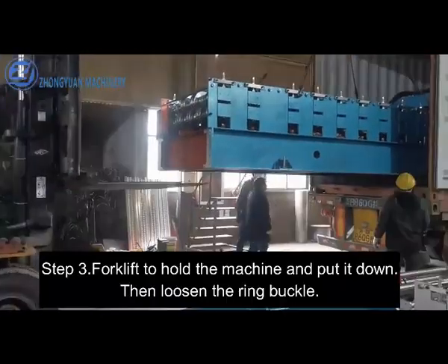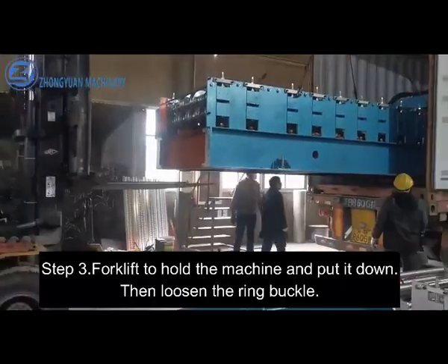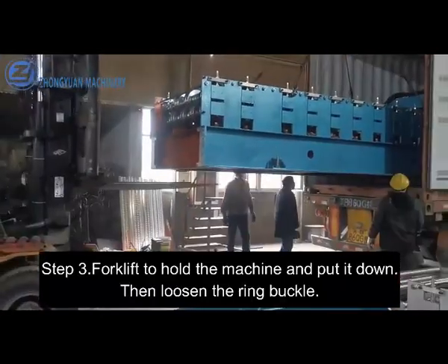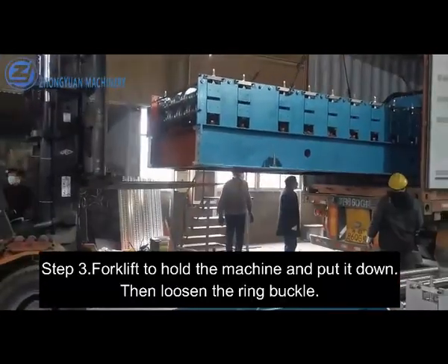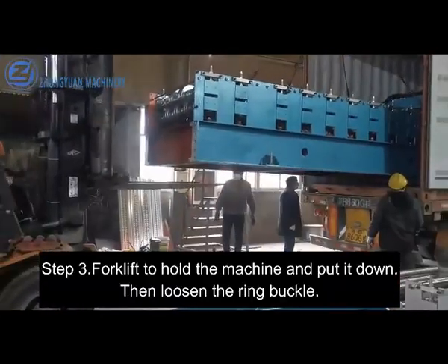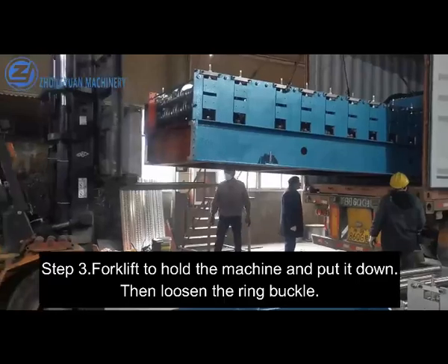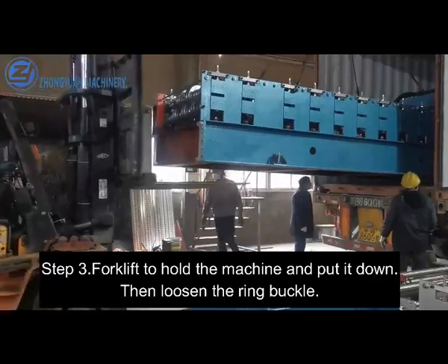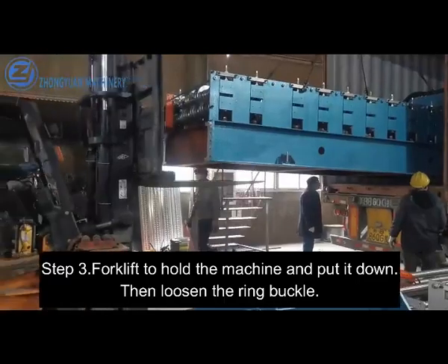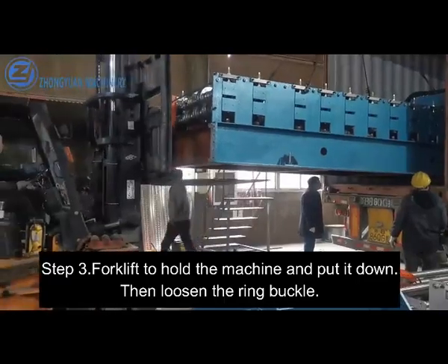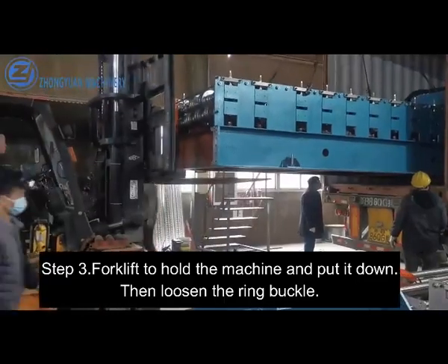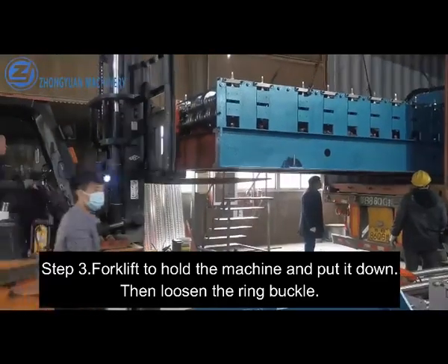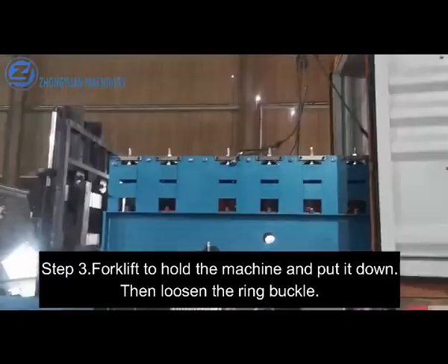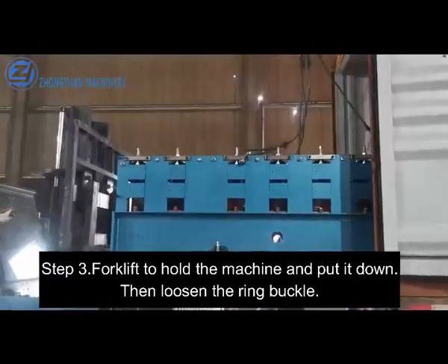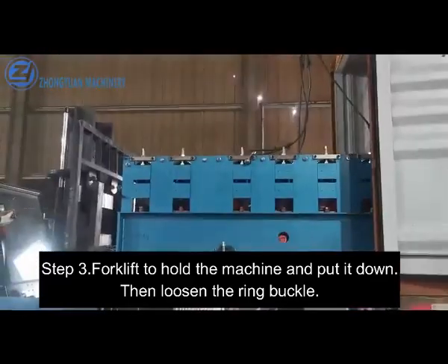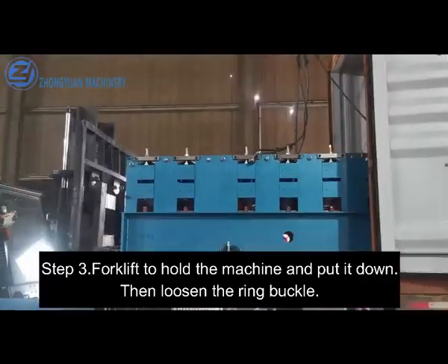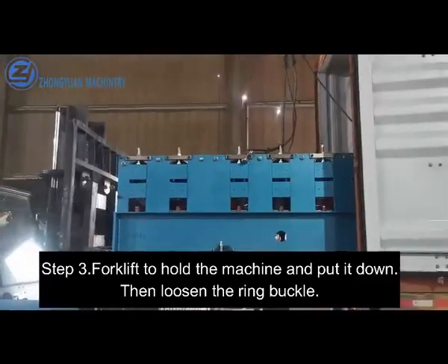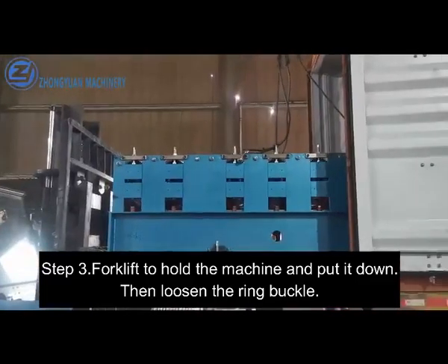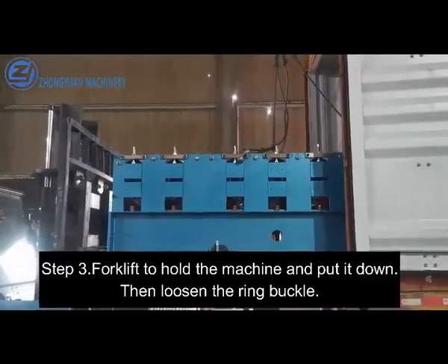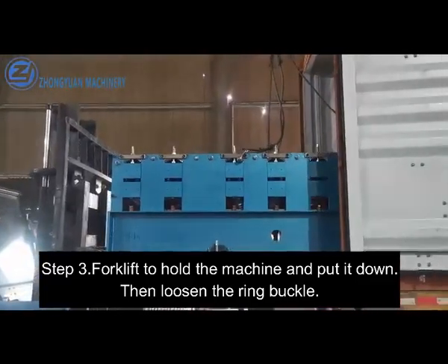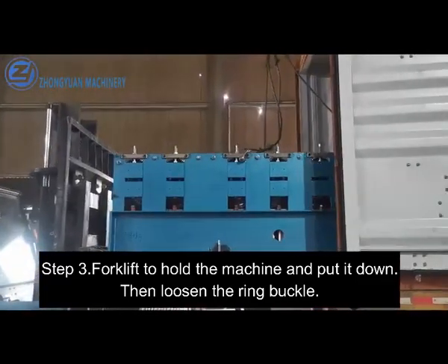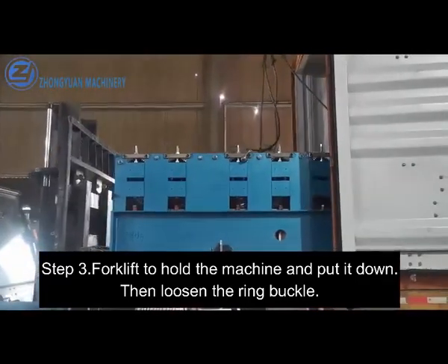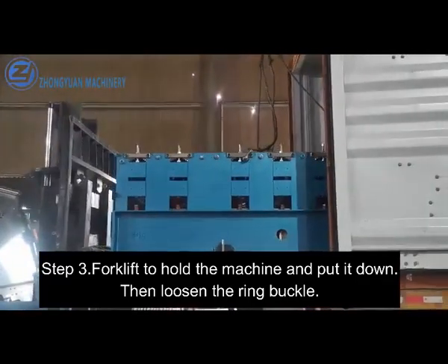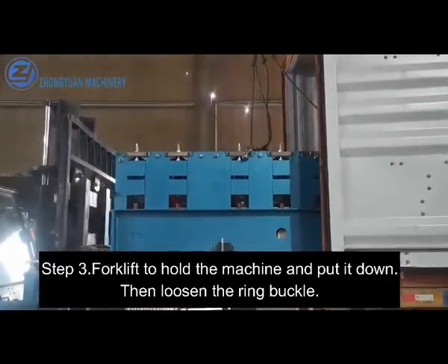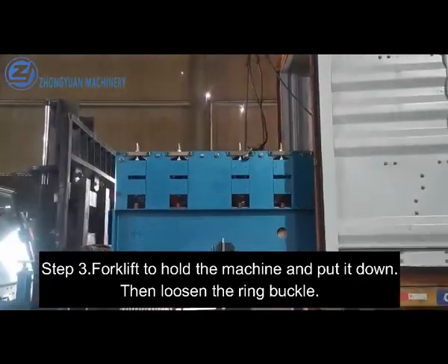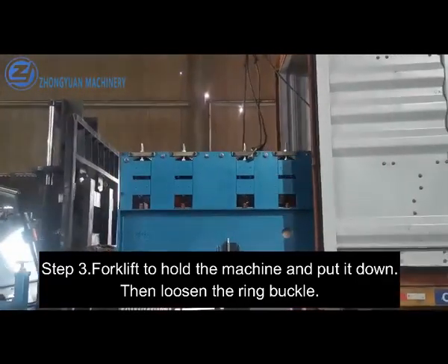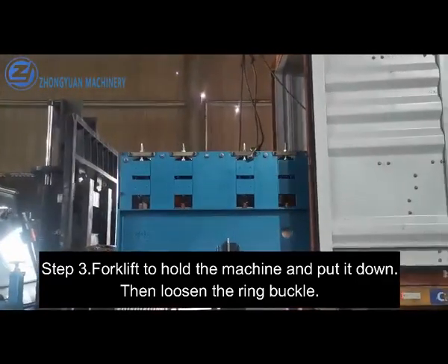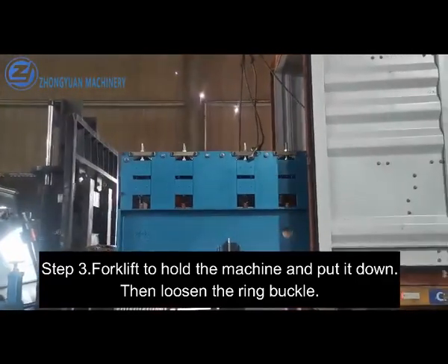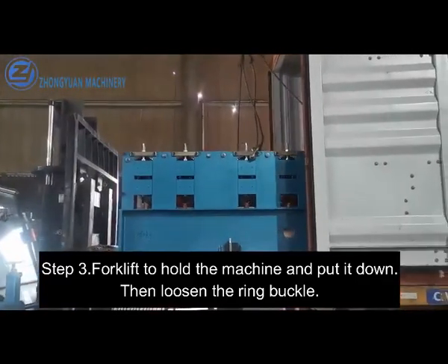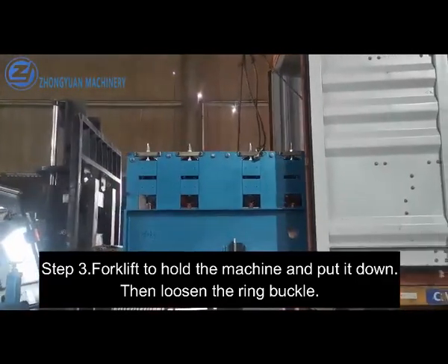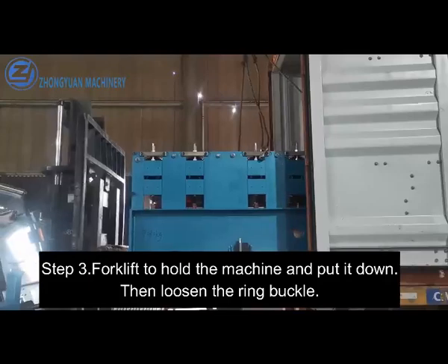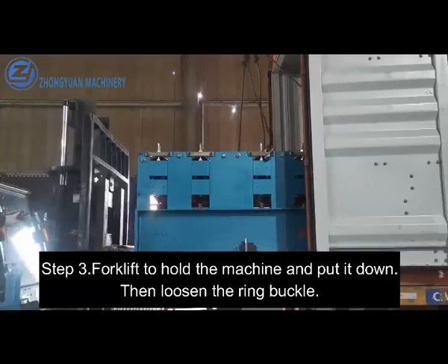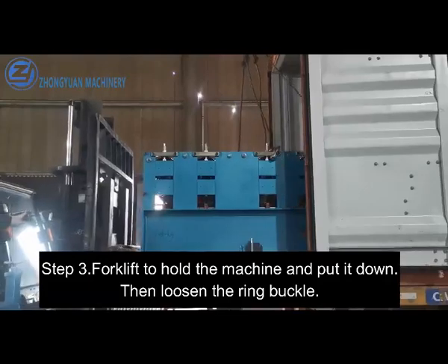Step 3. Forklift to hold the machine and put it down. Then loosen the ring buckle.